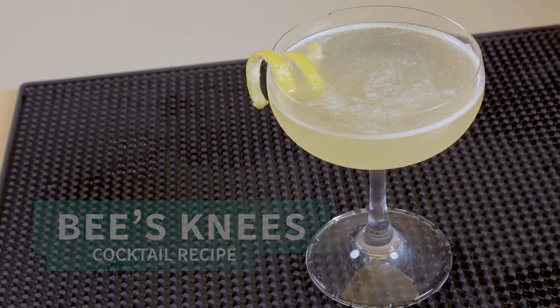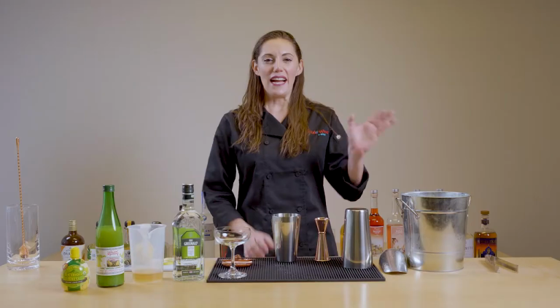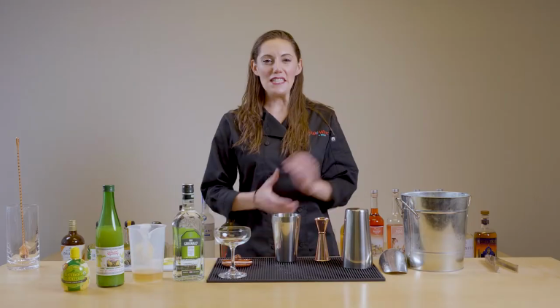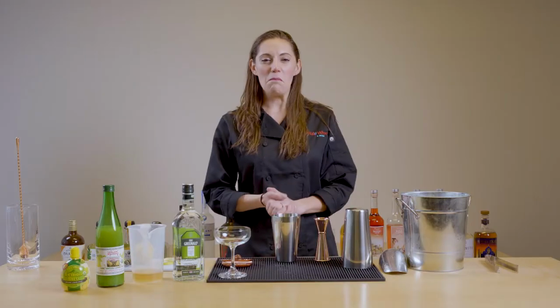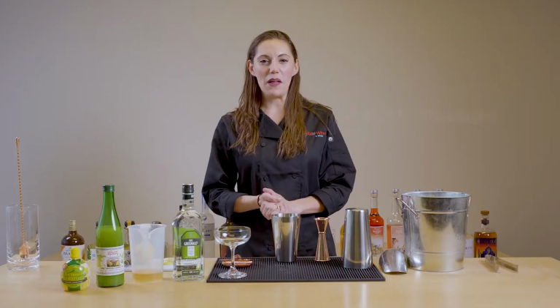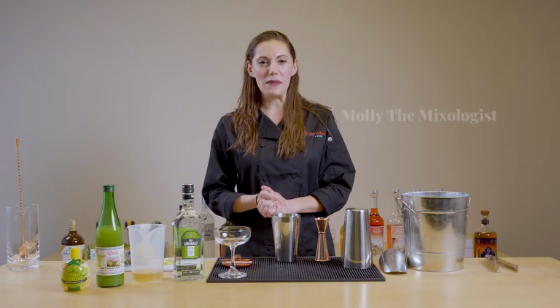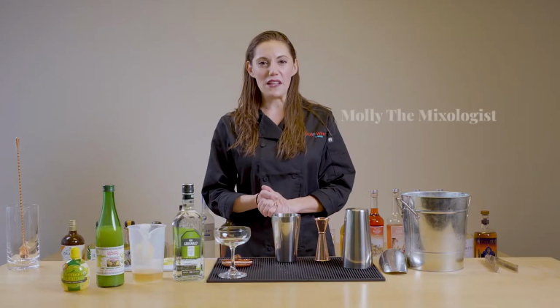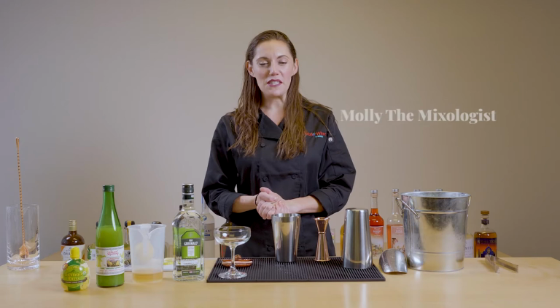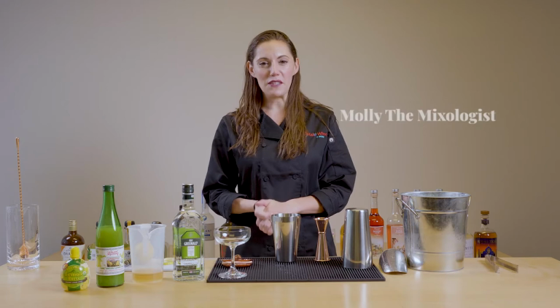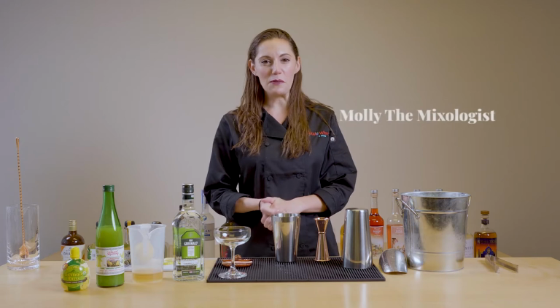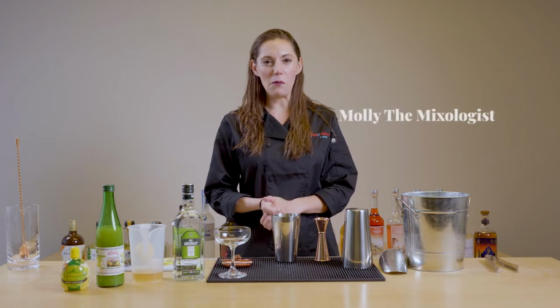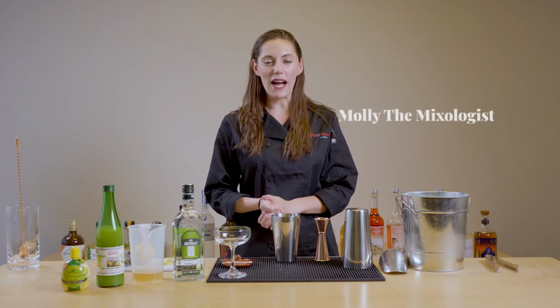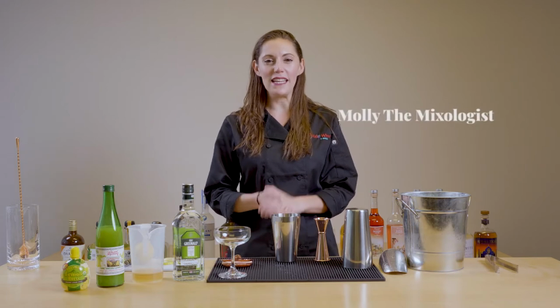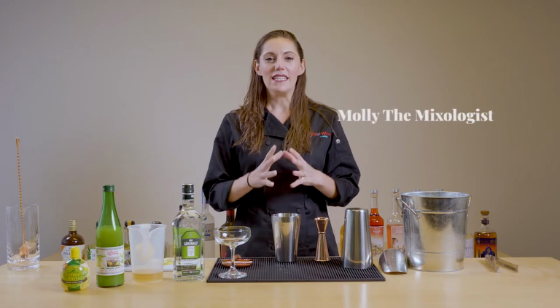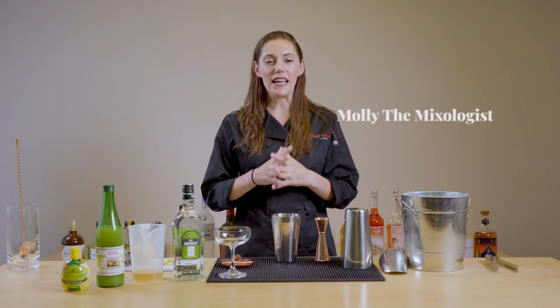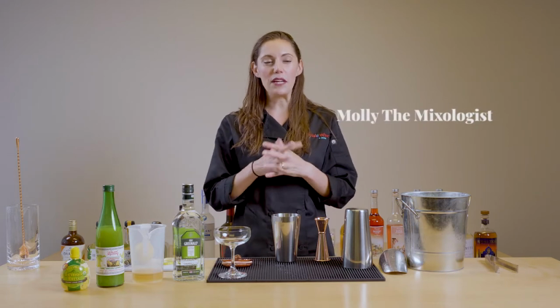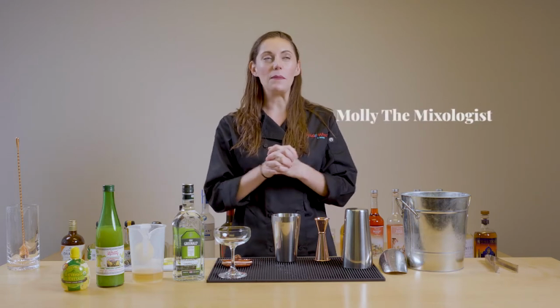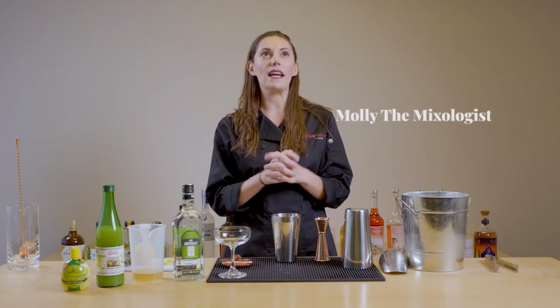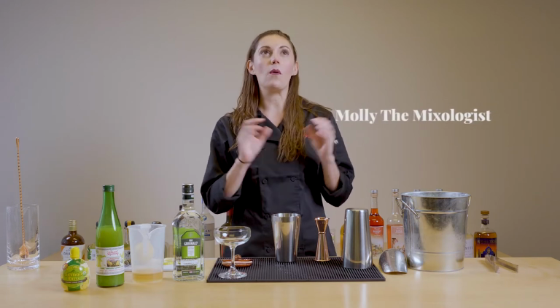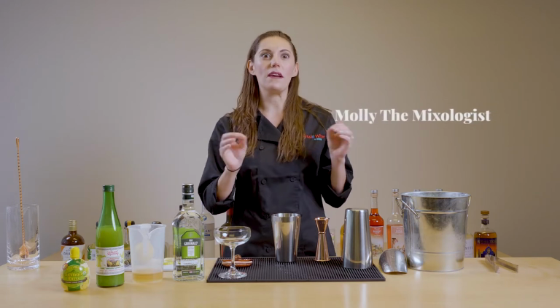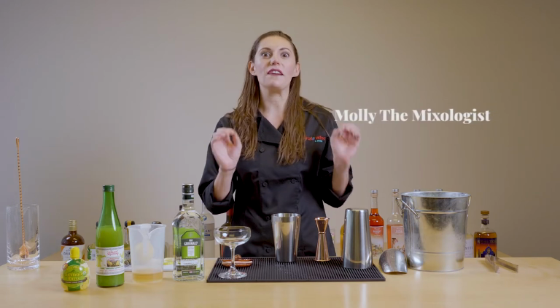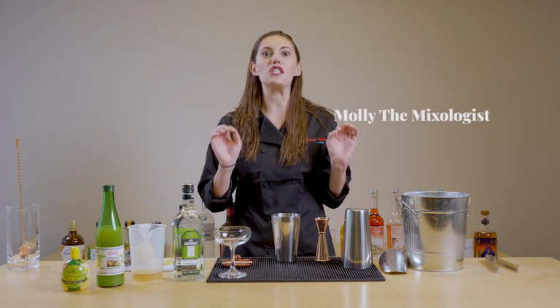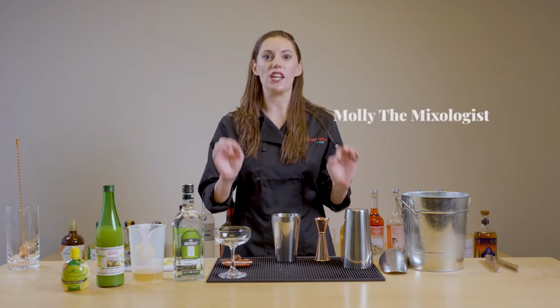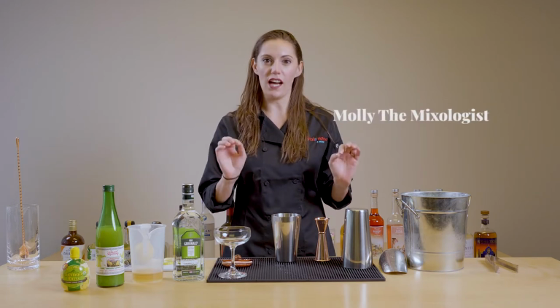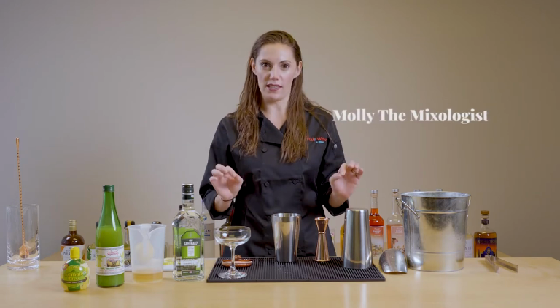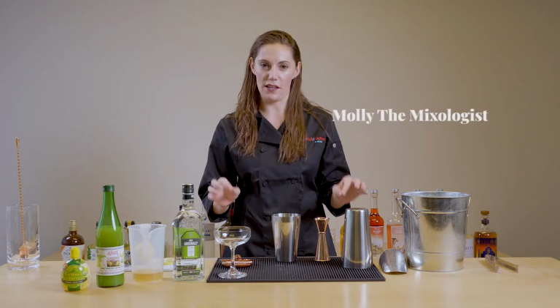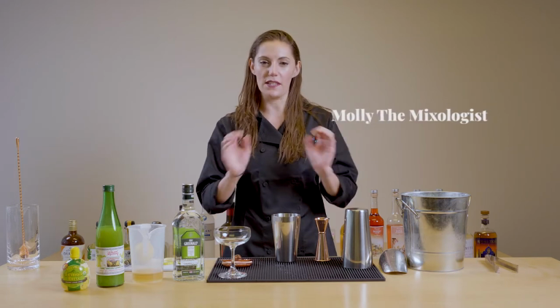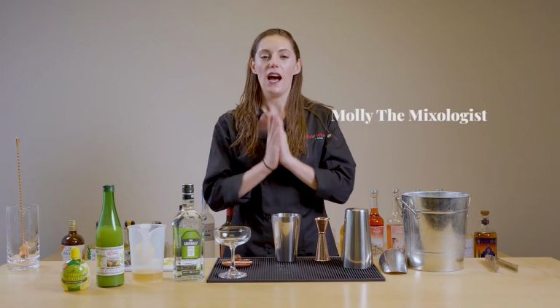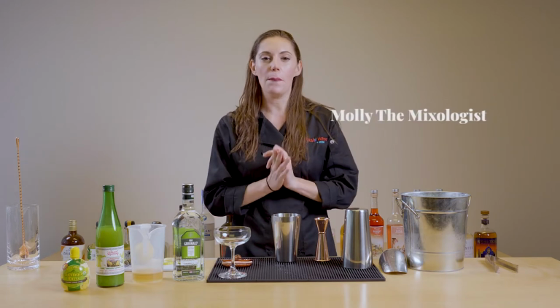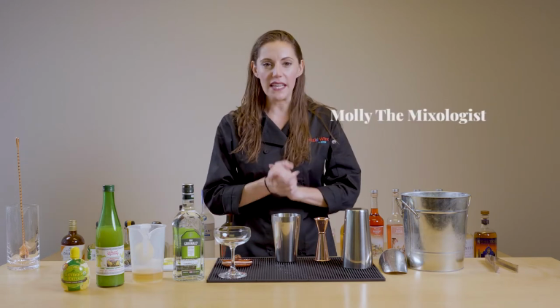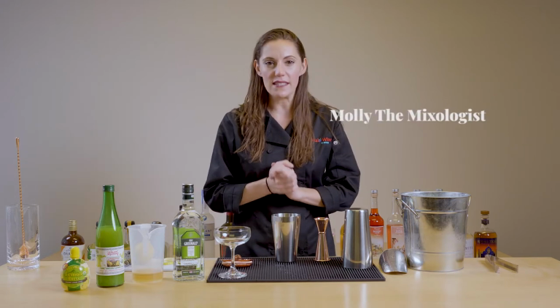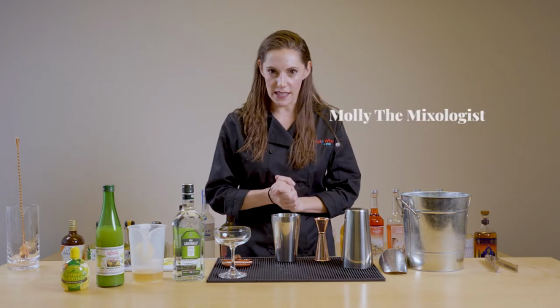Hi guys, Molly the Mixologist here from Total Wine. Today we're going to be making one of my favorite gin cocktails, a bee's knees.